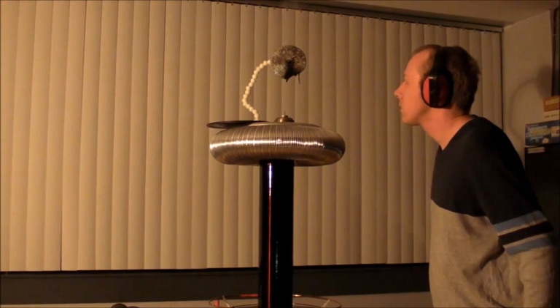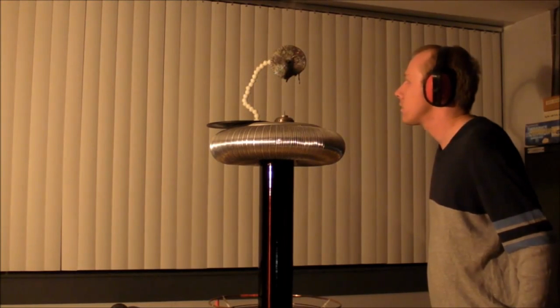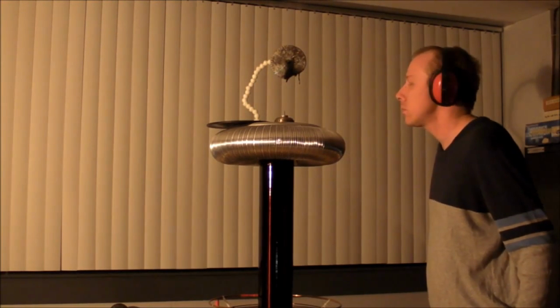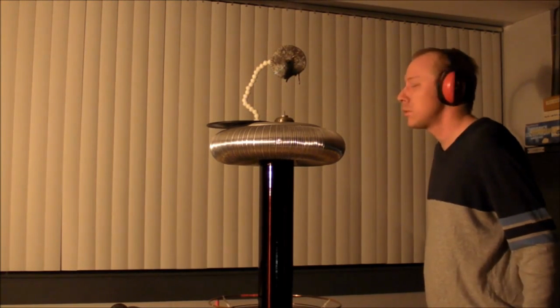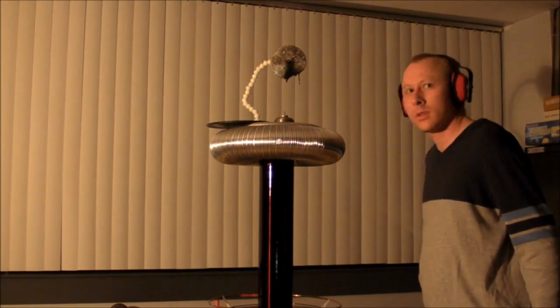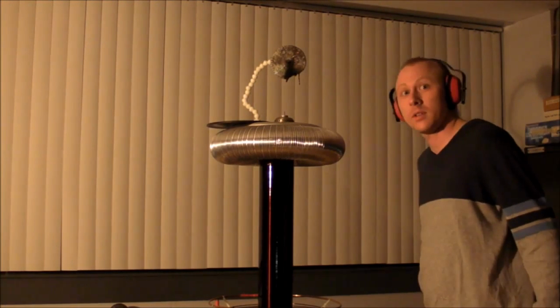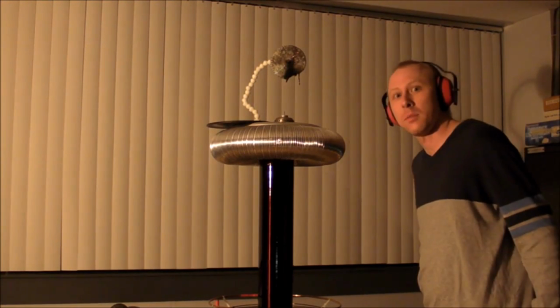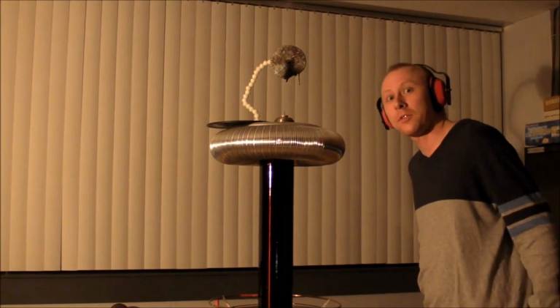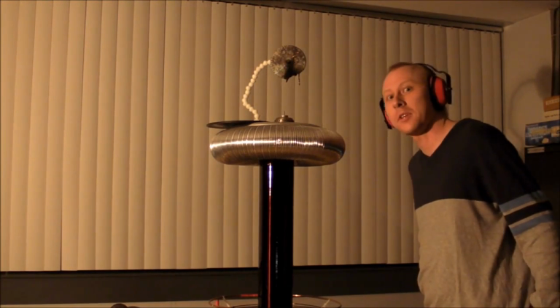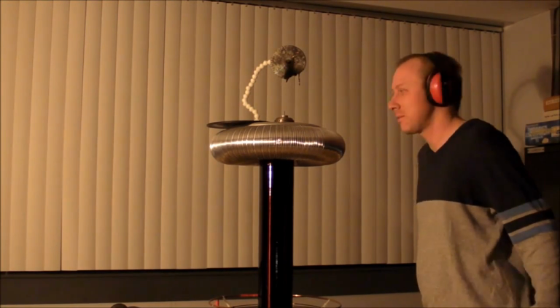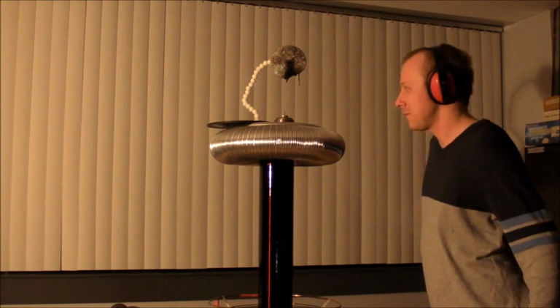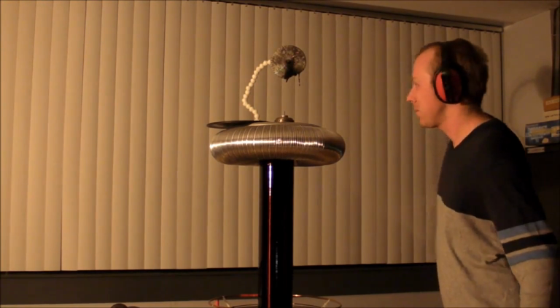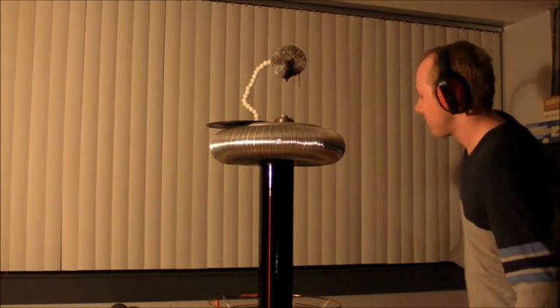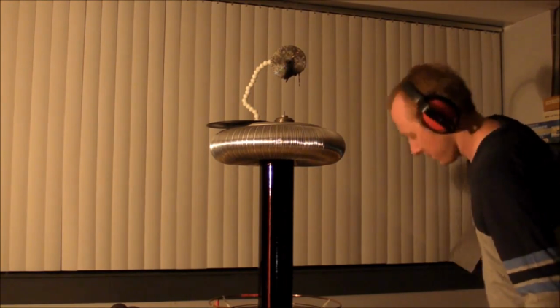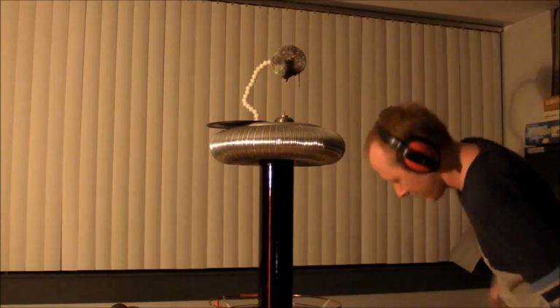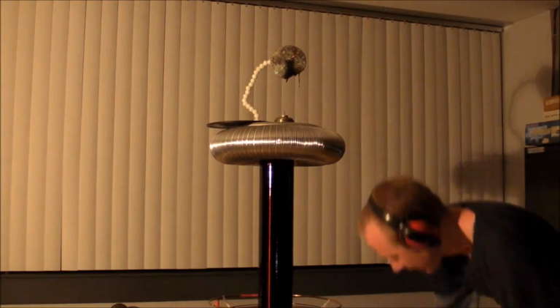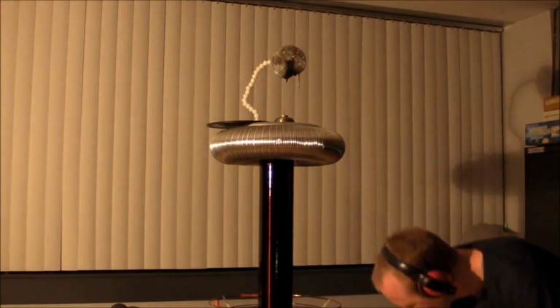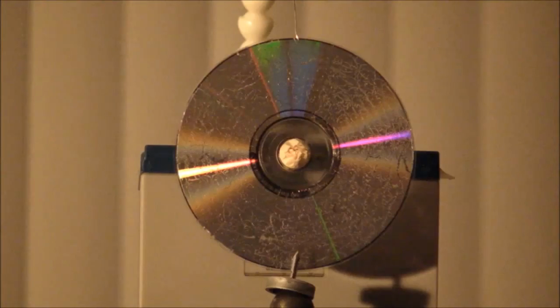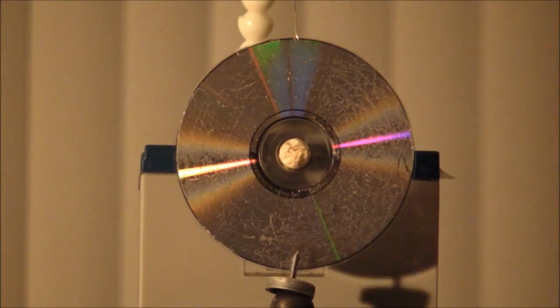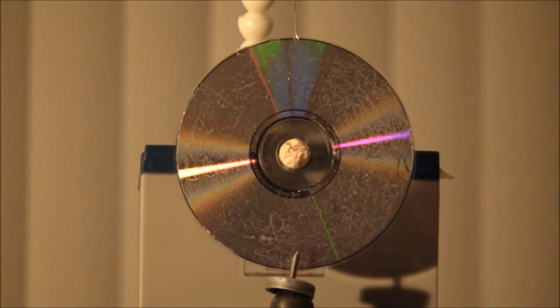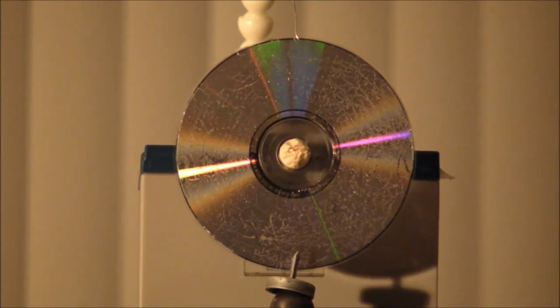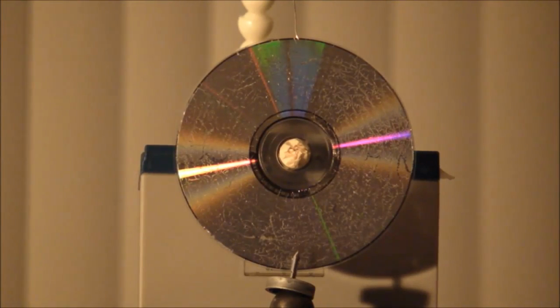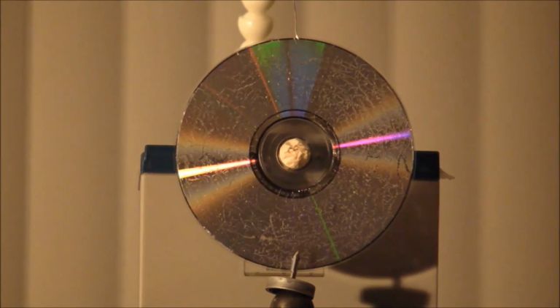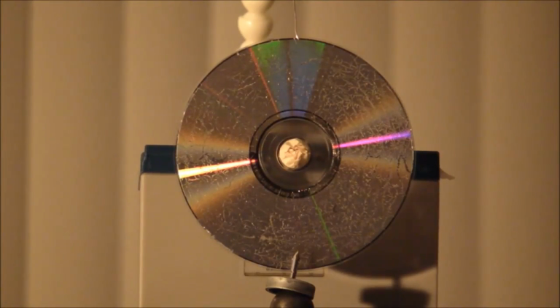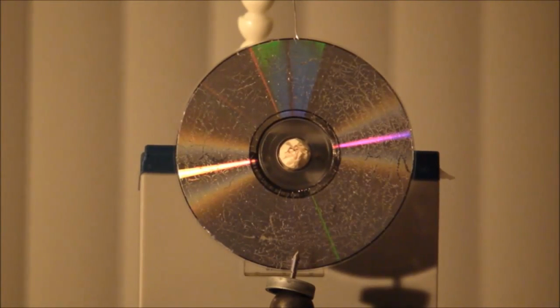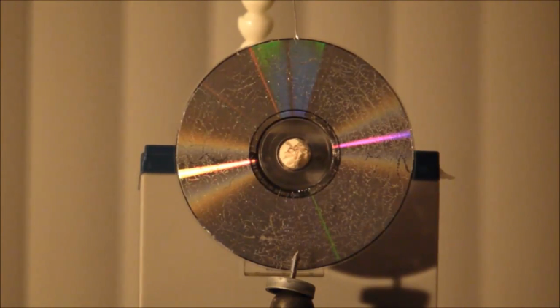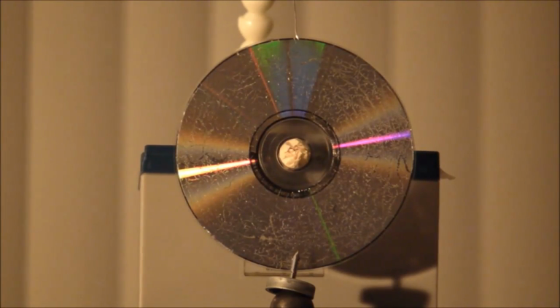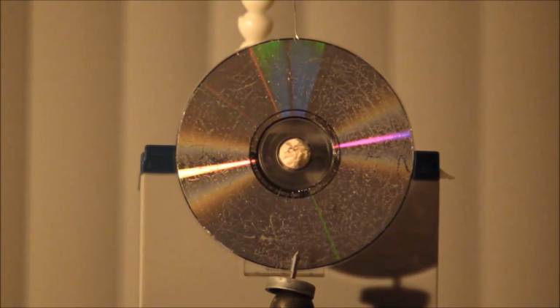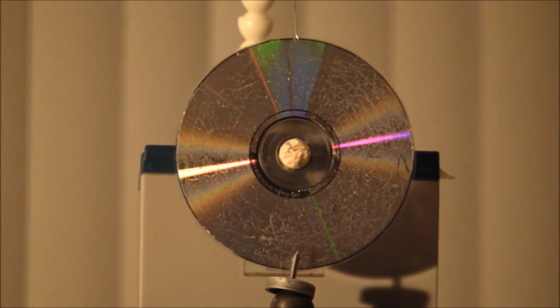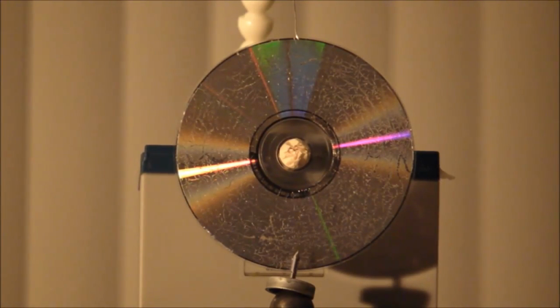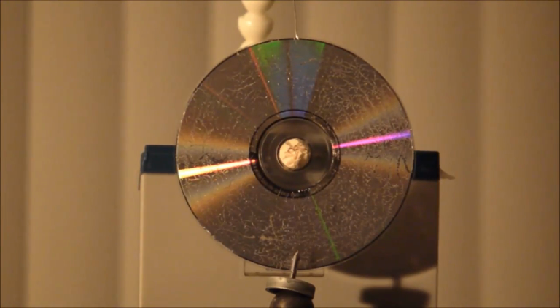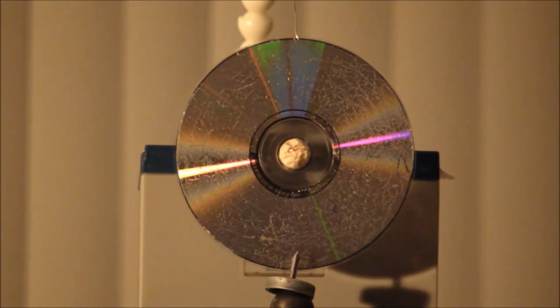Woo! It's melted. Let's try a spinning microwave CD.